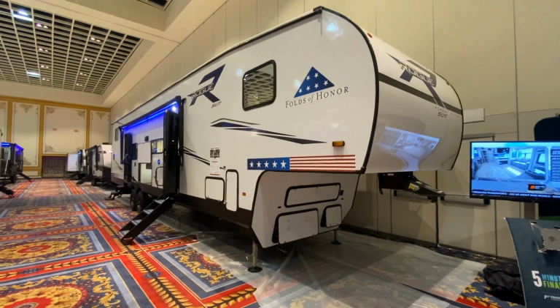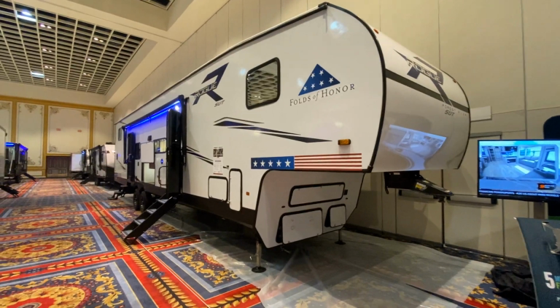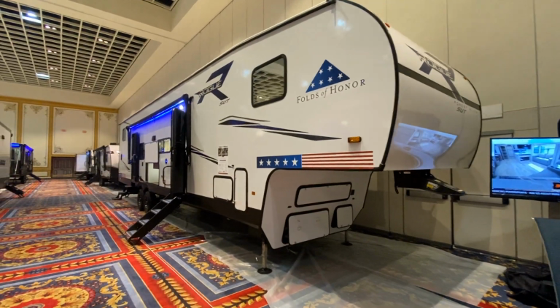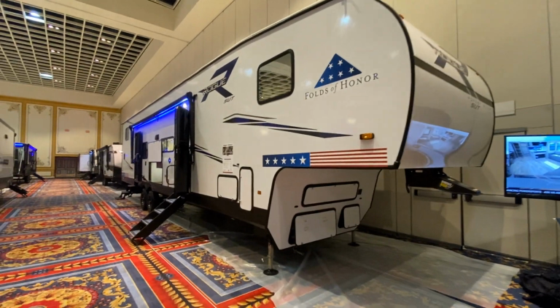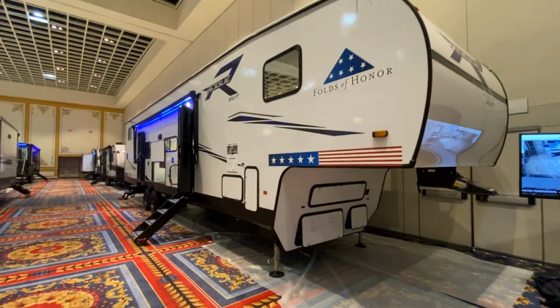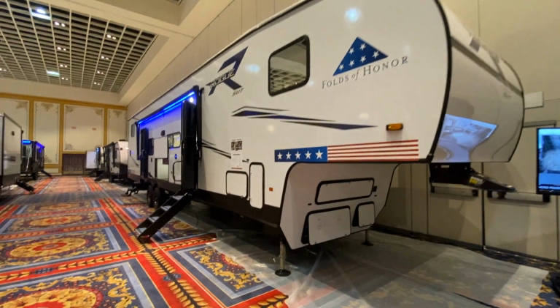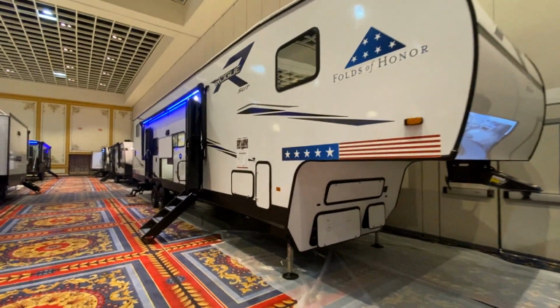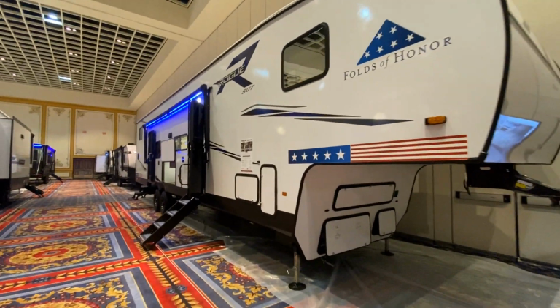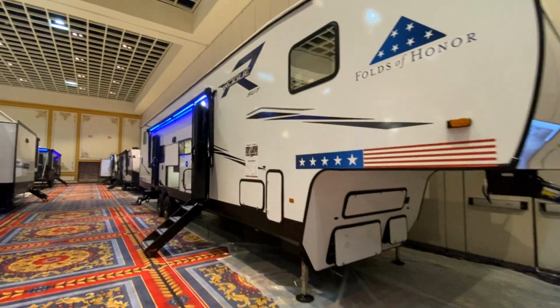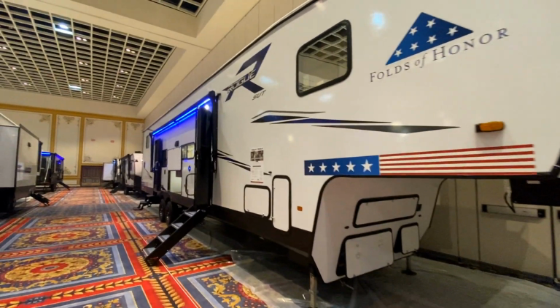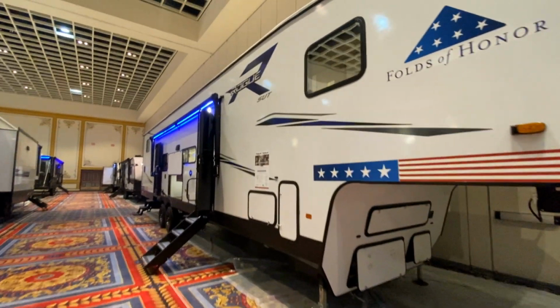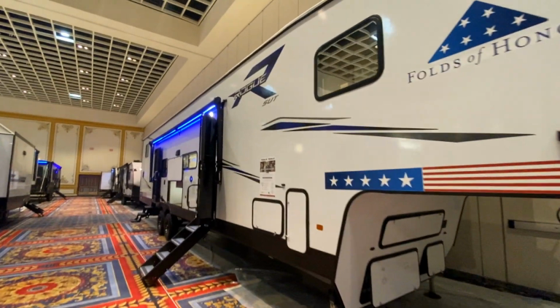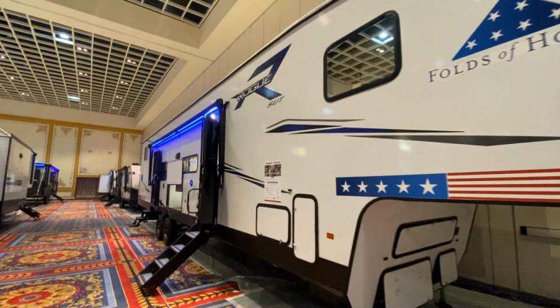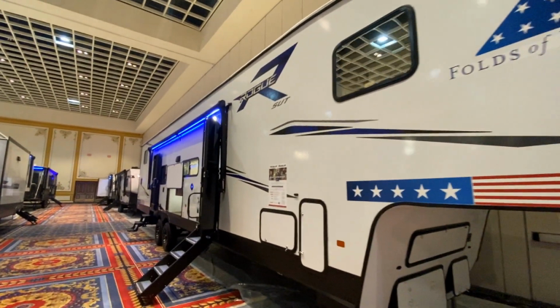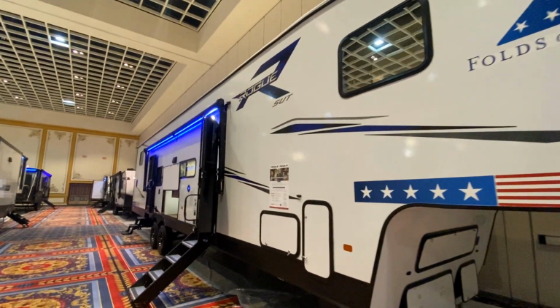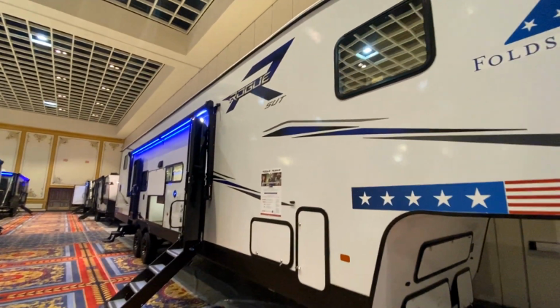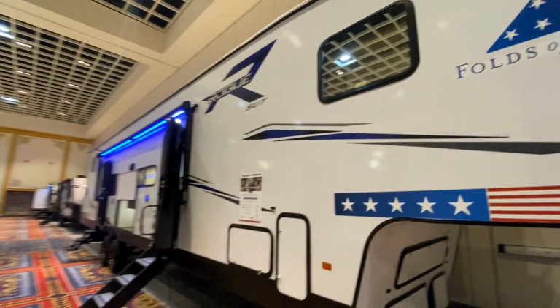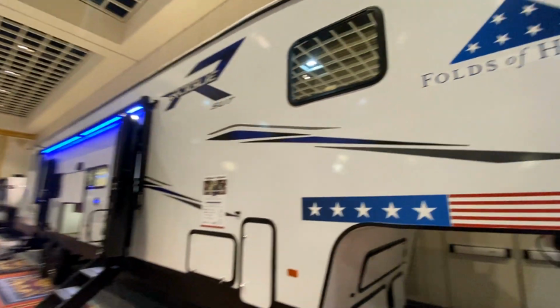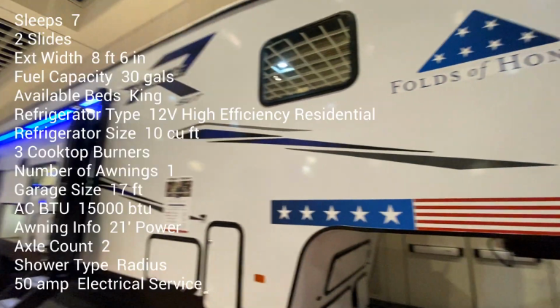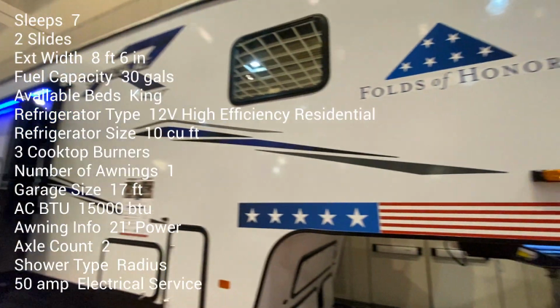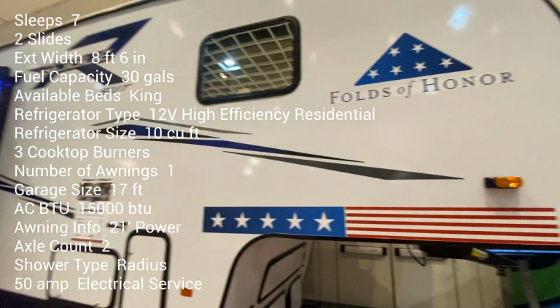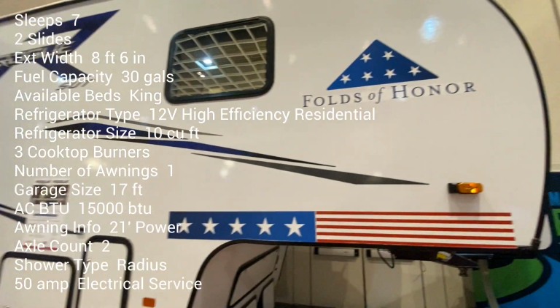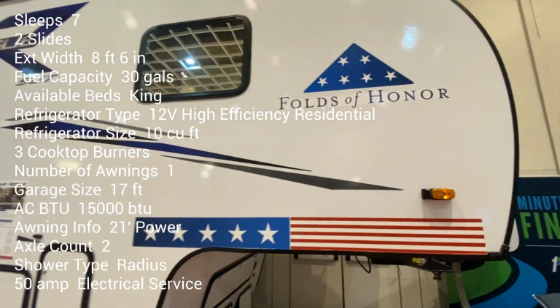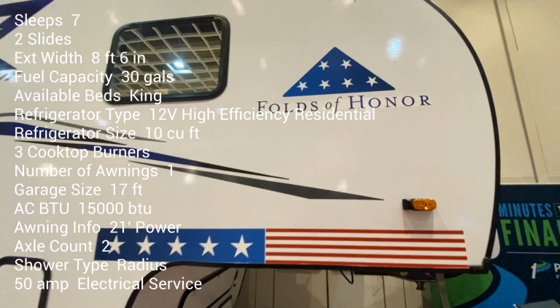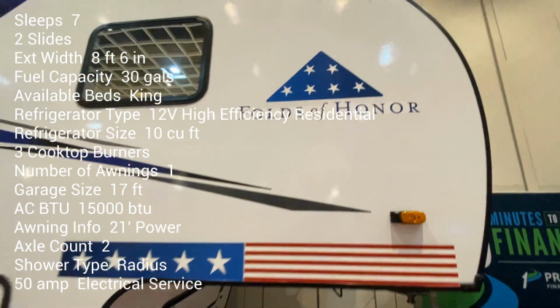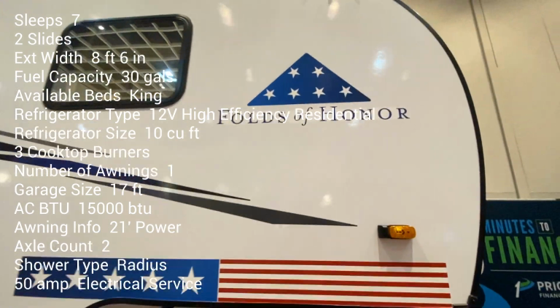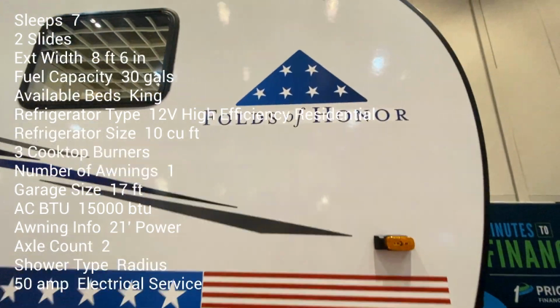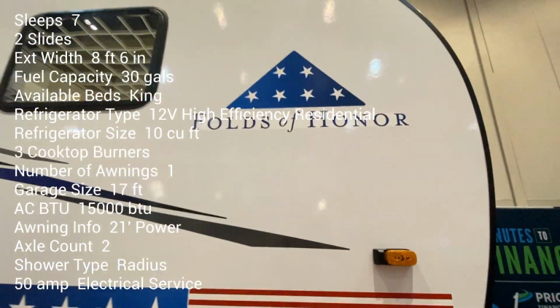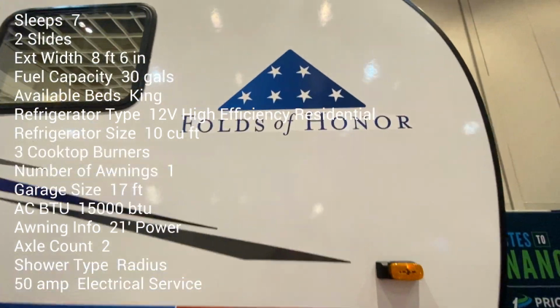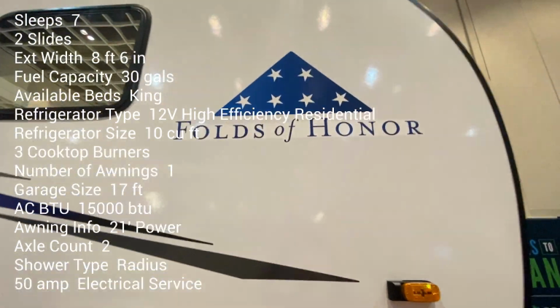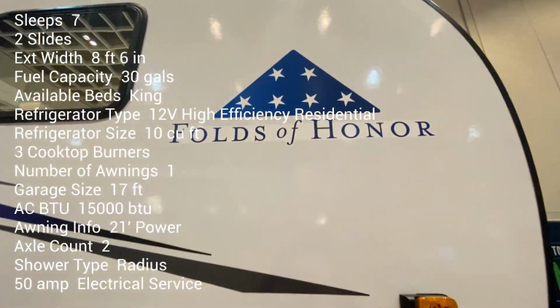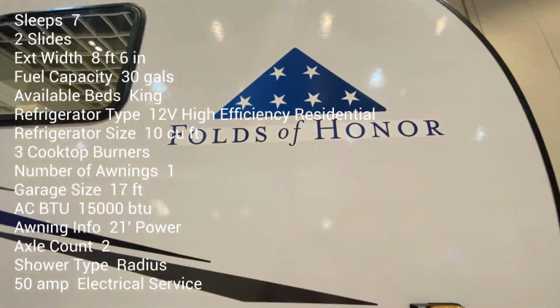Hey, it's Tom Gallagher, the videopreneur, and we're at the RVDA, which stands for RV Dealers Association.